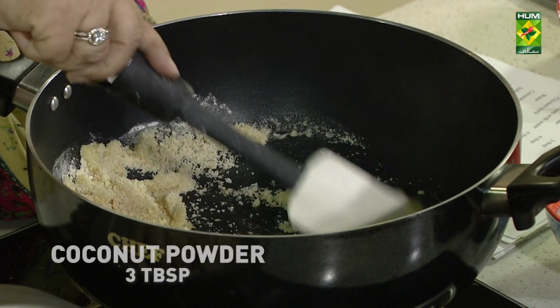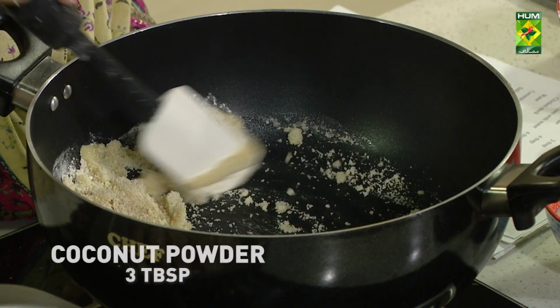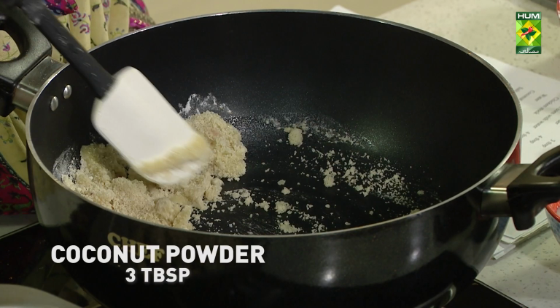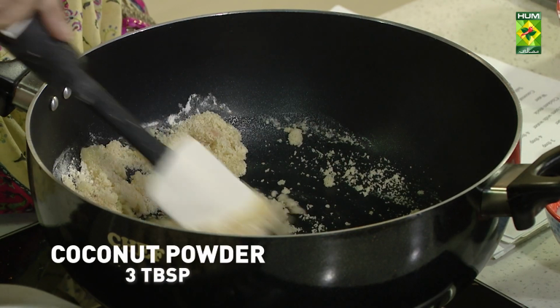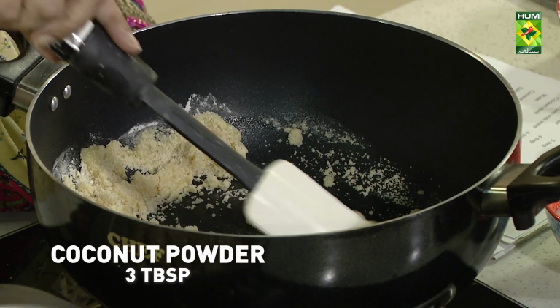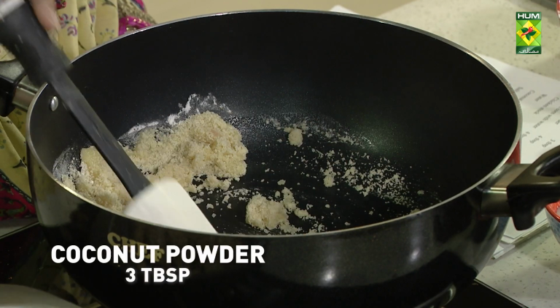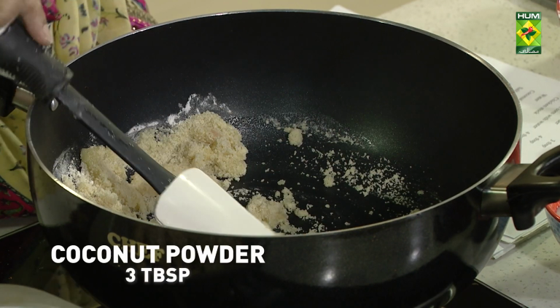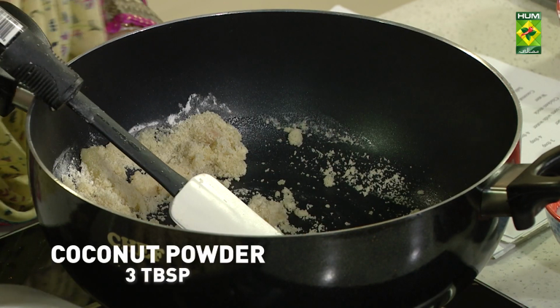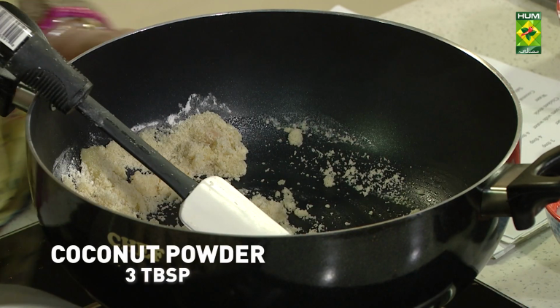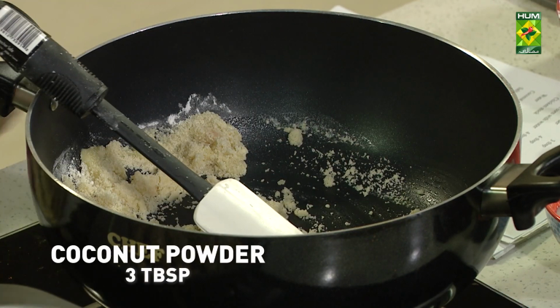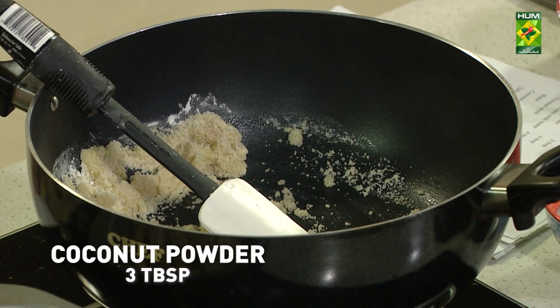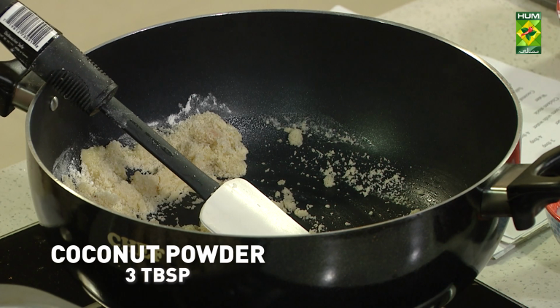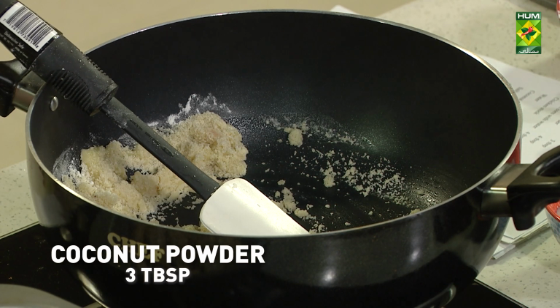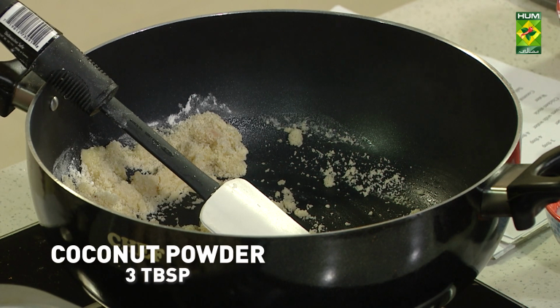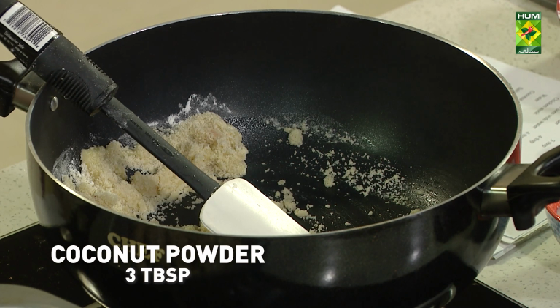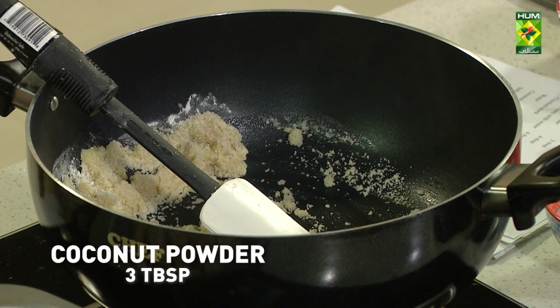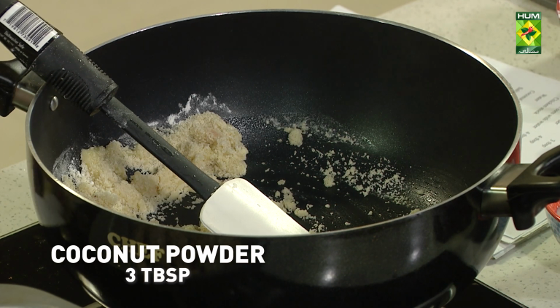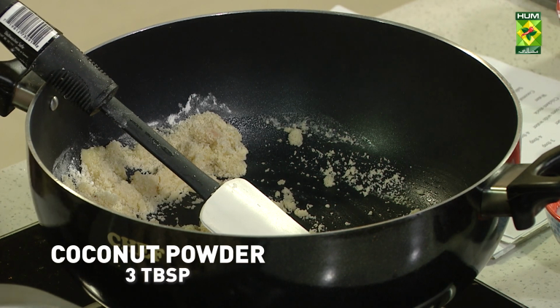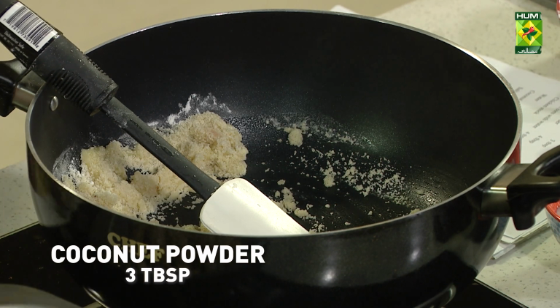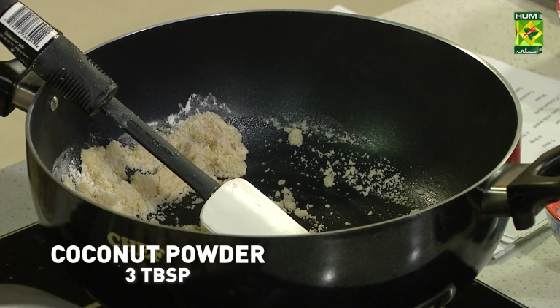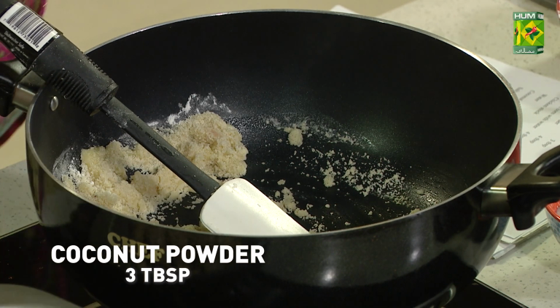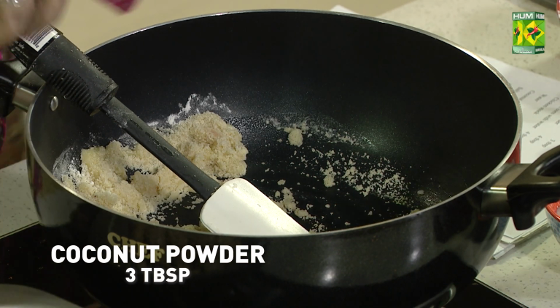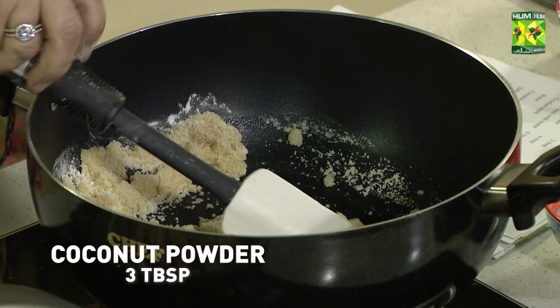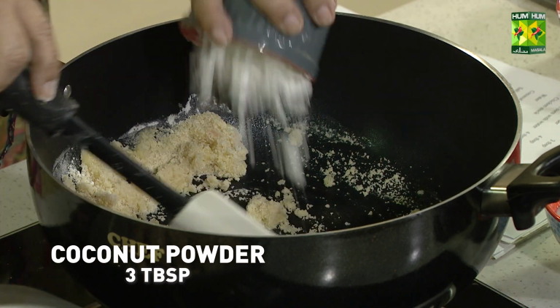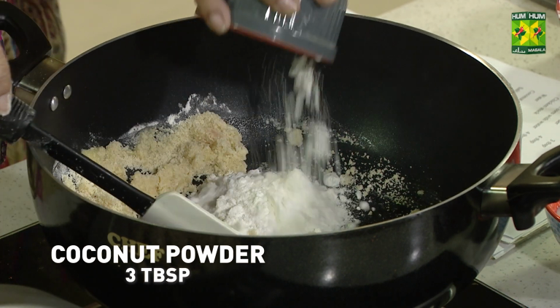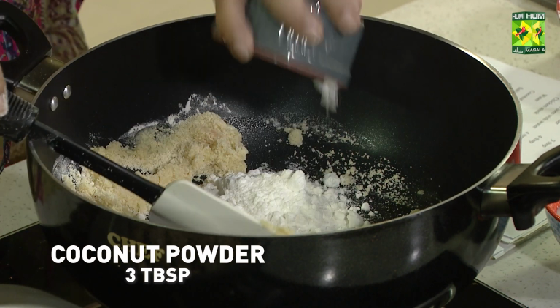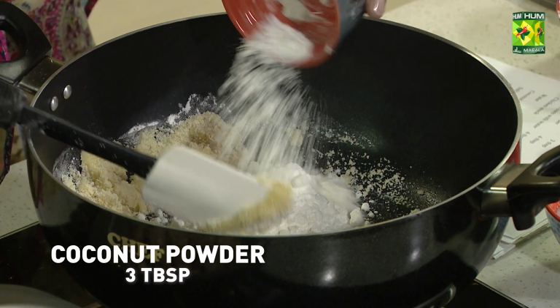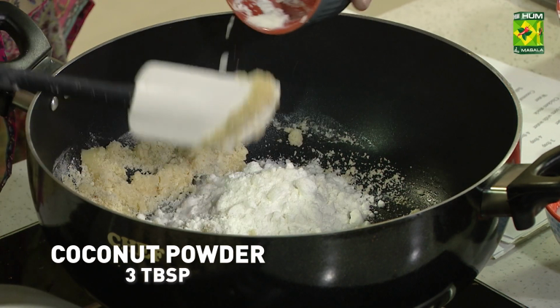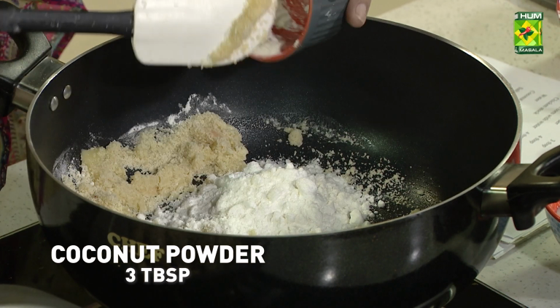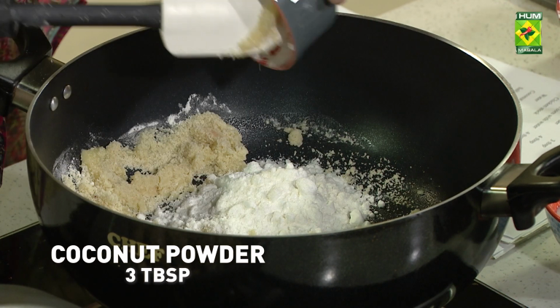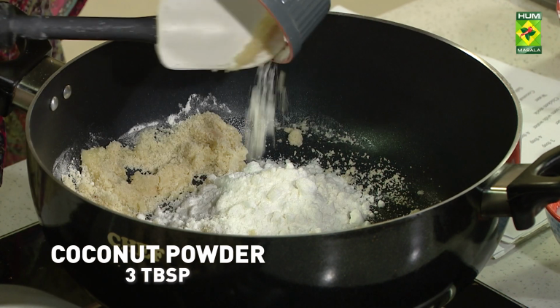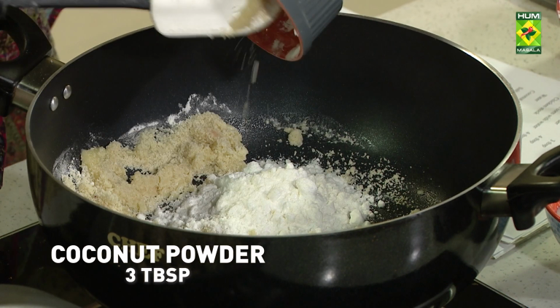Coconut powder, three tablespoons. The packet comes in.